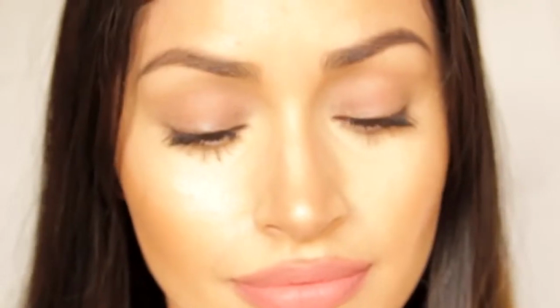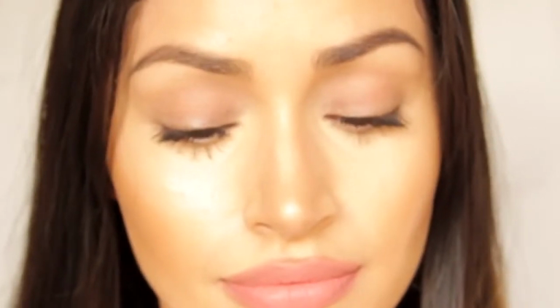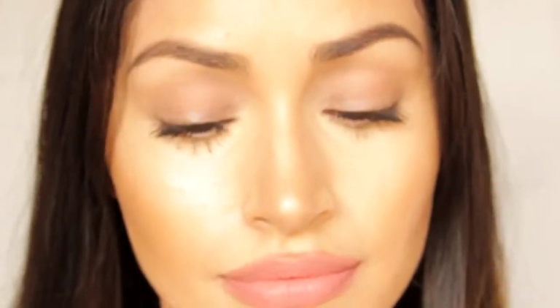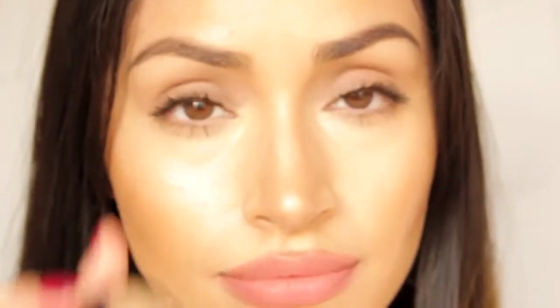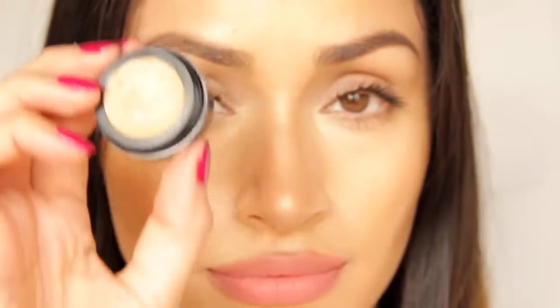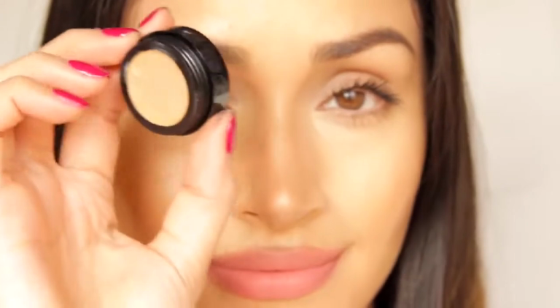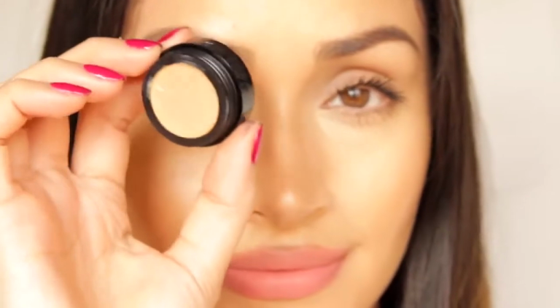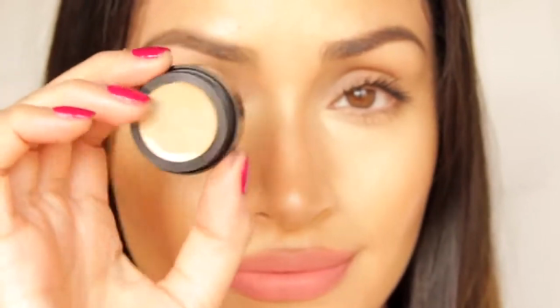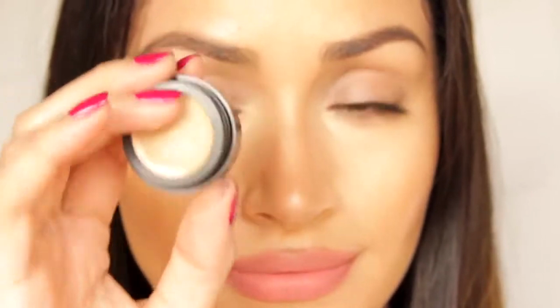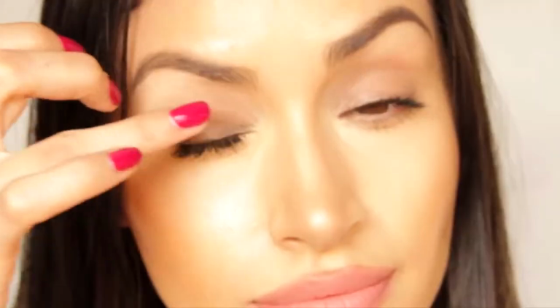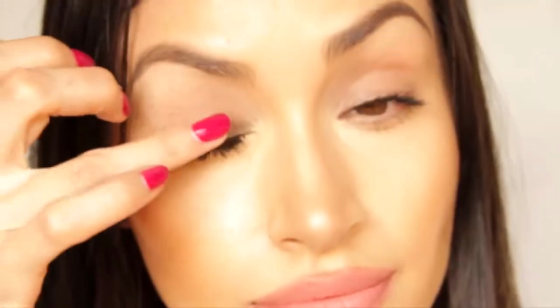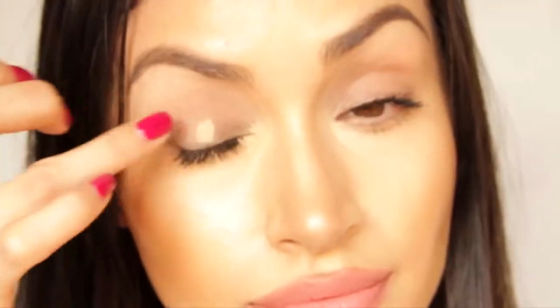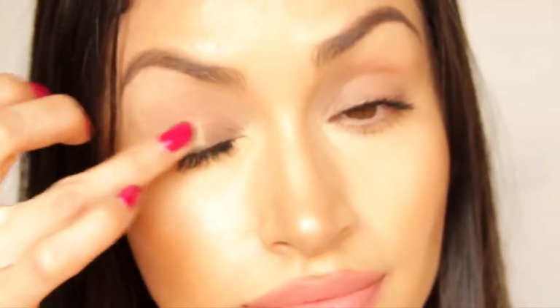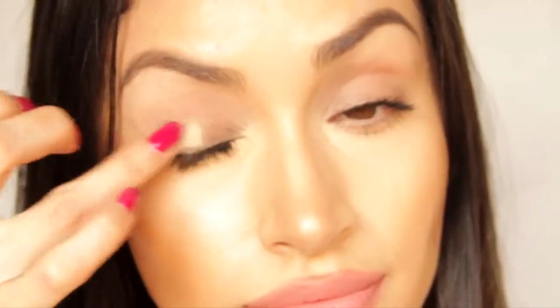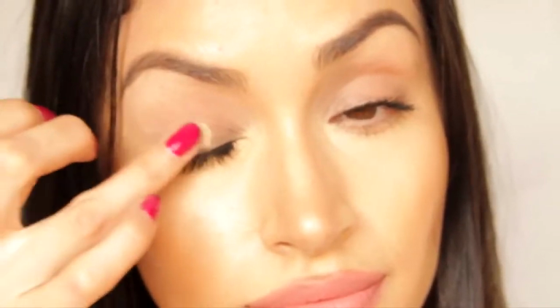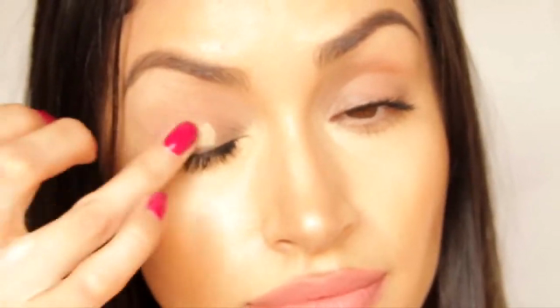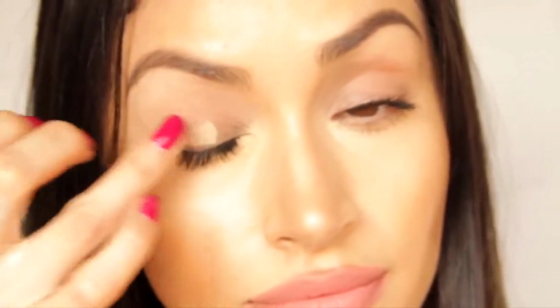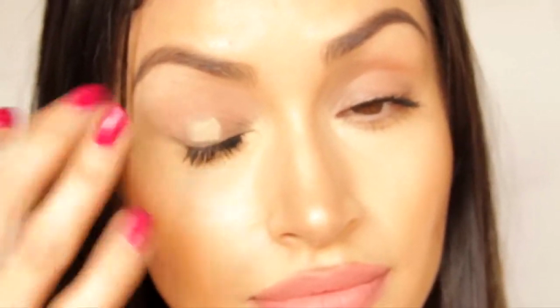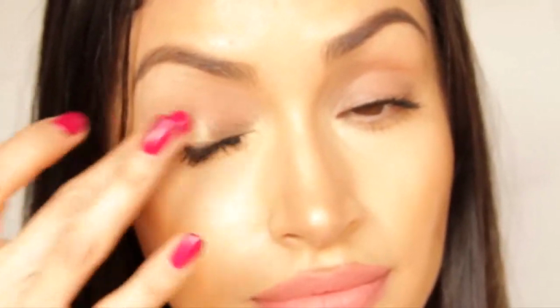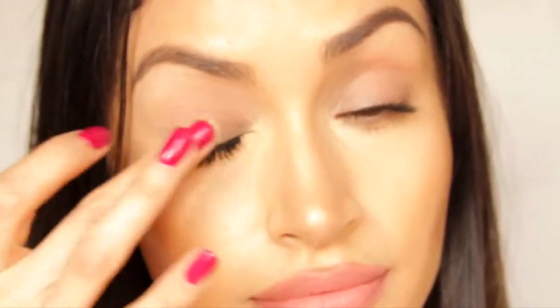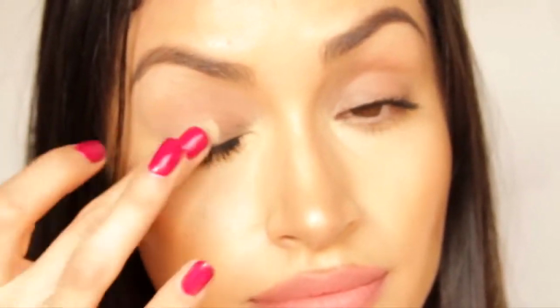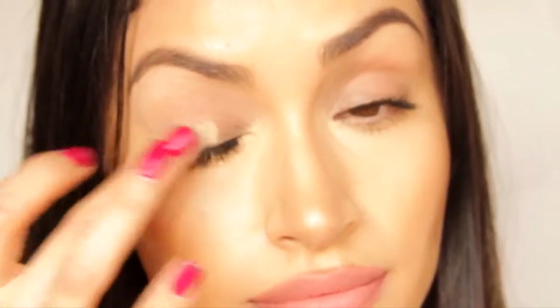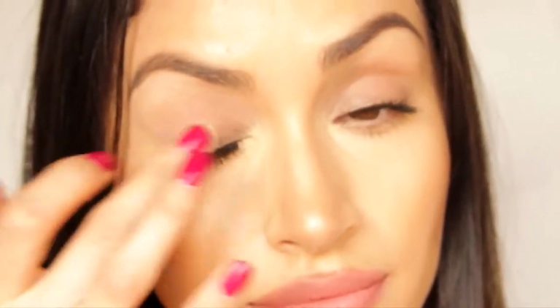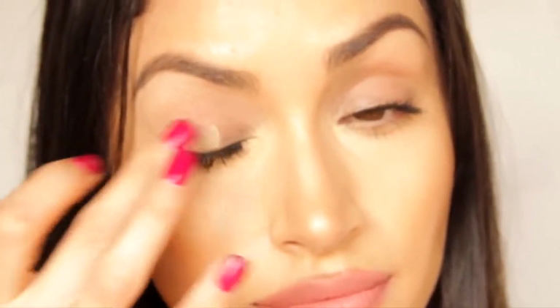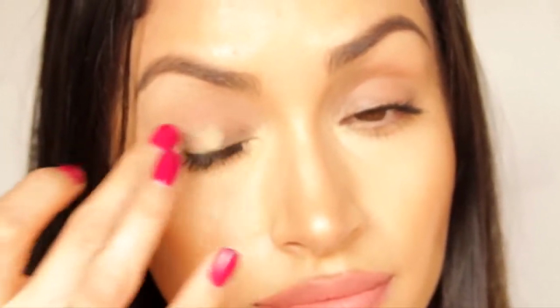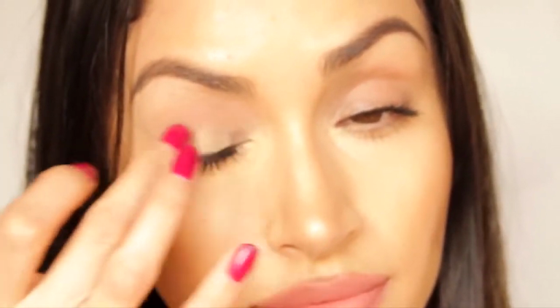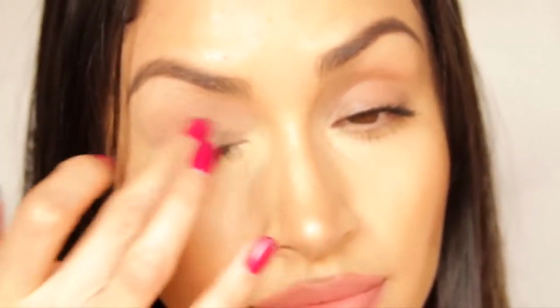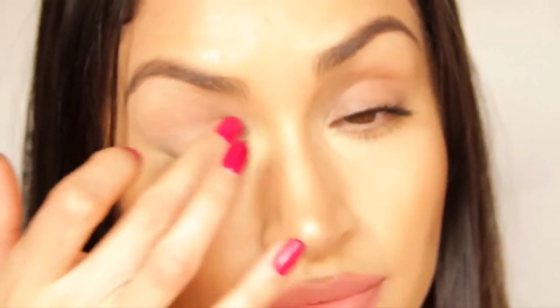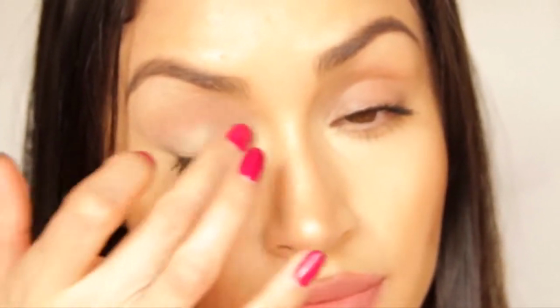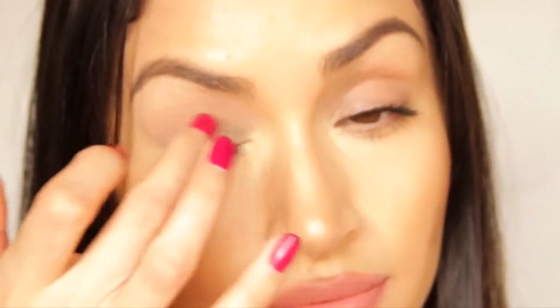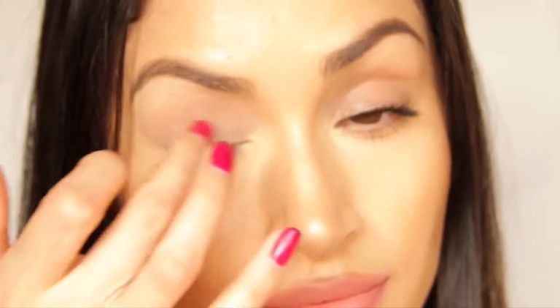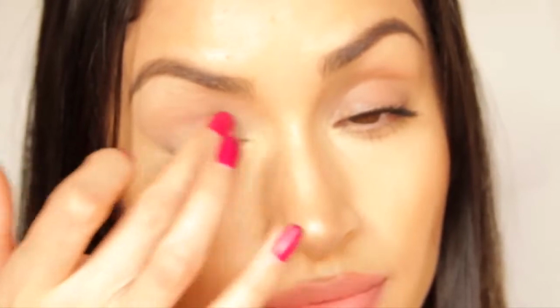First, I'm going to take this eyeshadow primer from Senna Cosmetics in a color tan, and I'm just going to apply that all over my eyelid with my fingers.